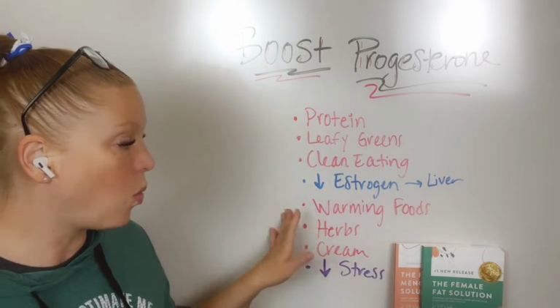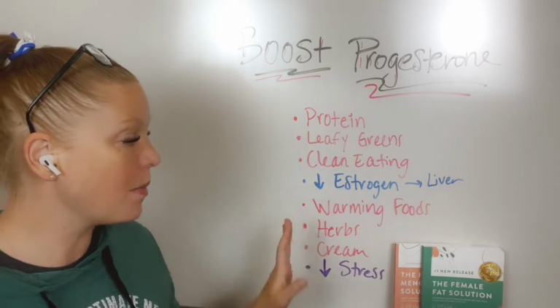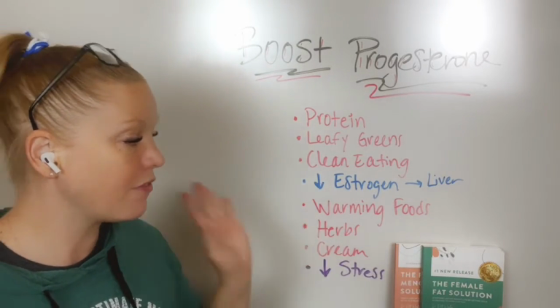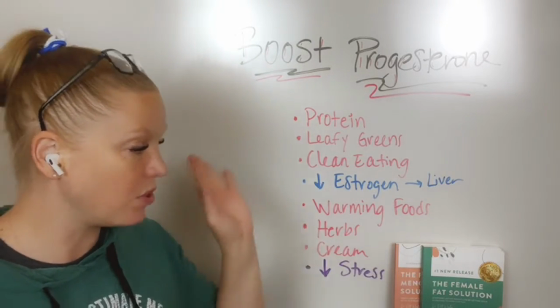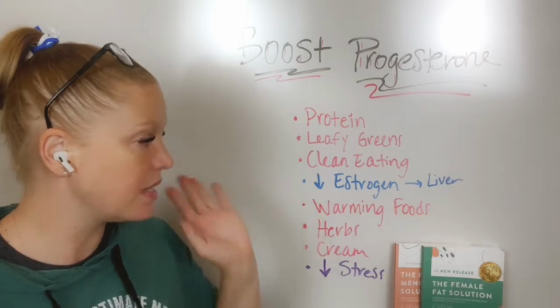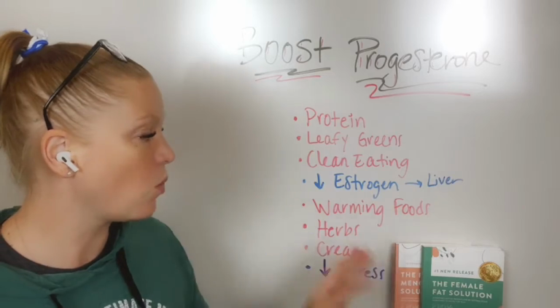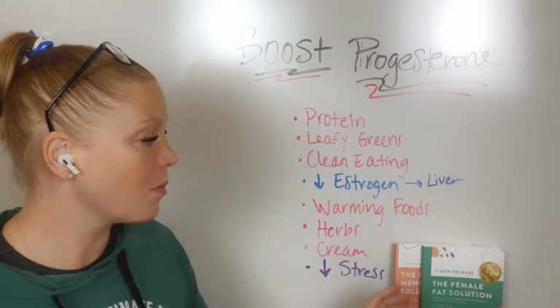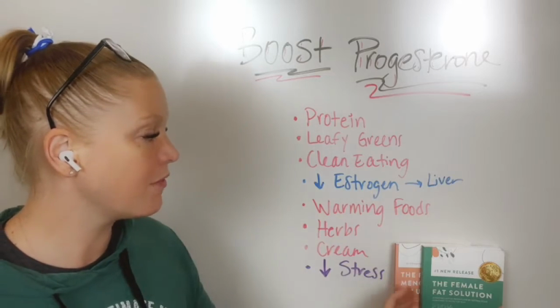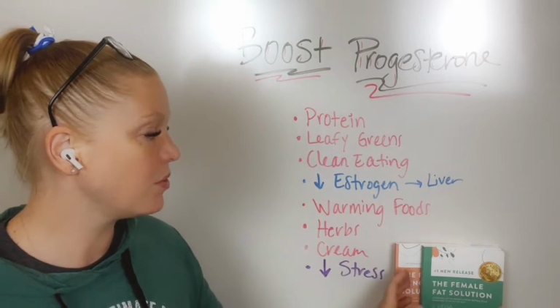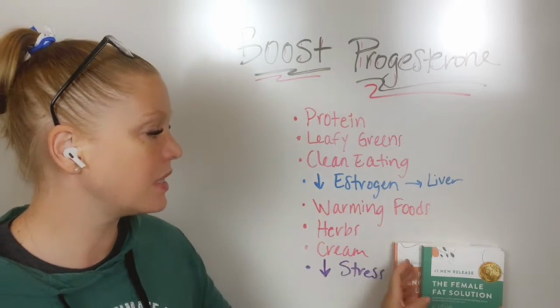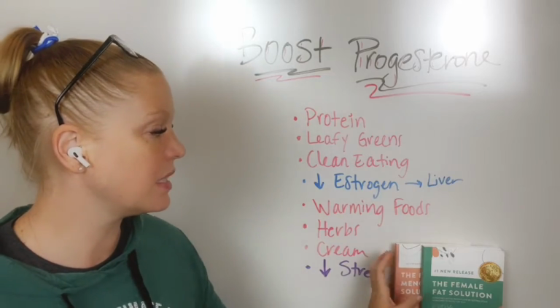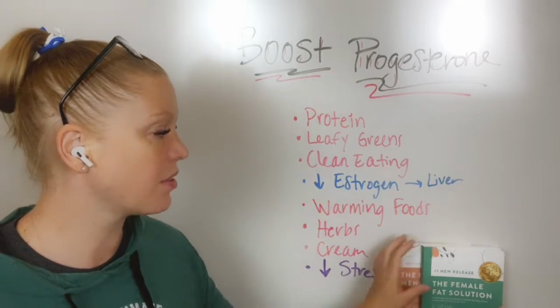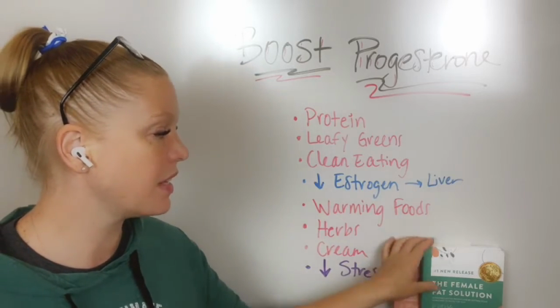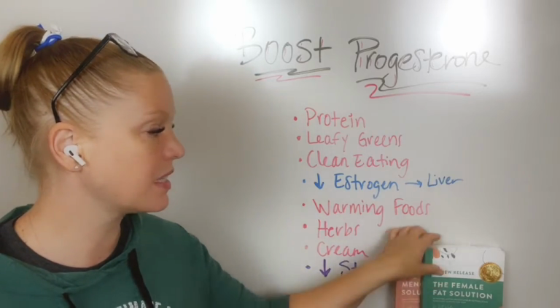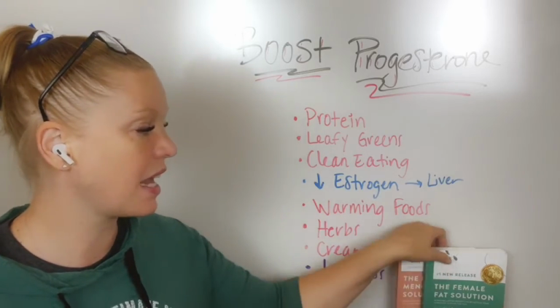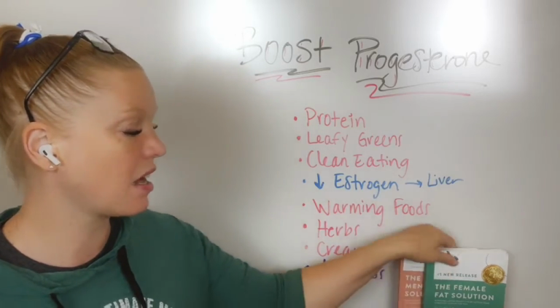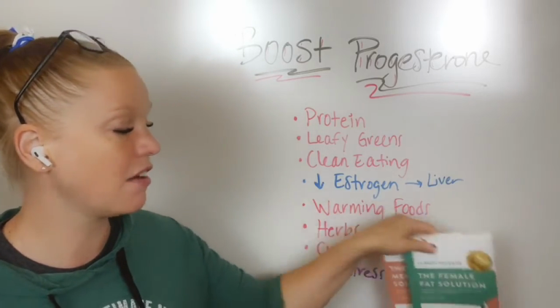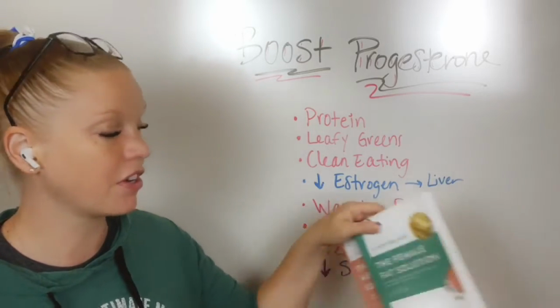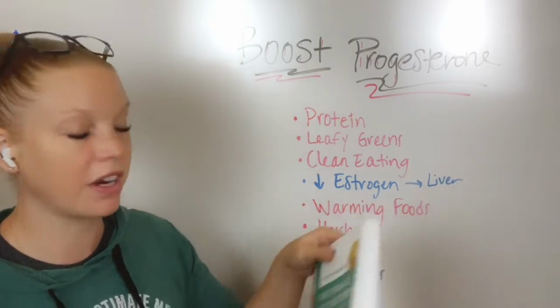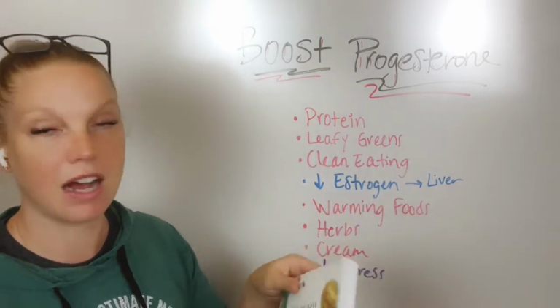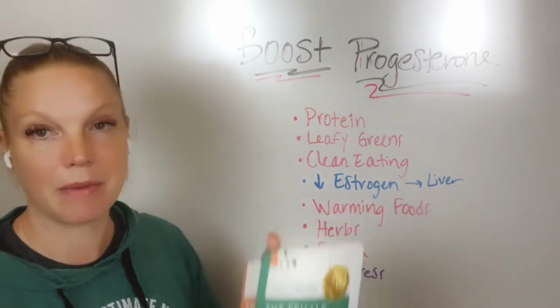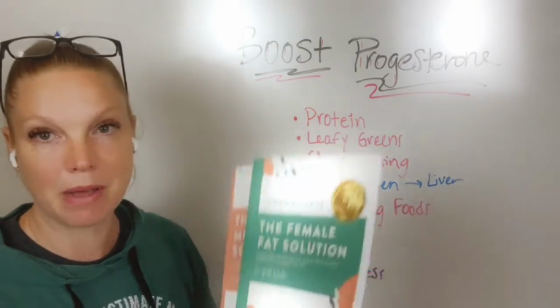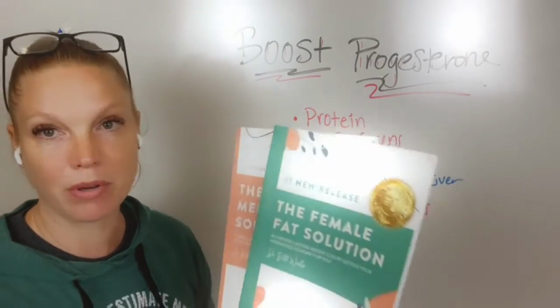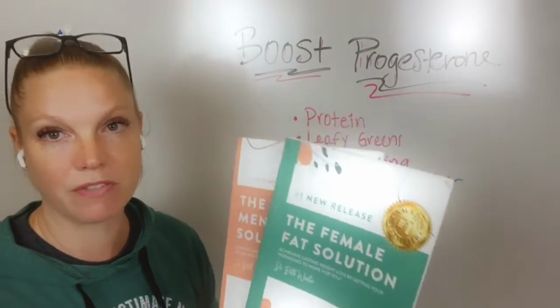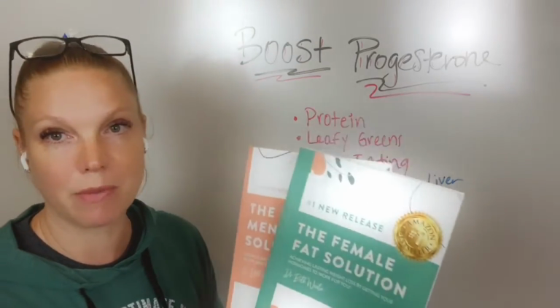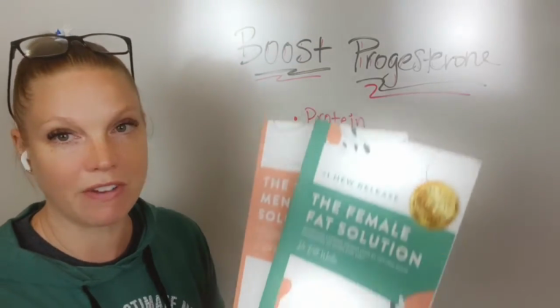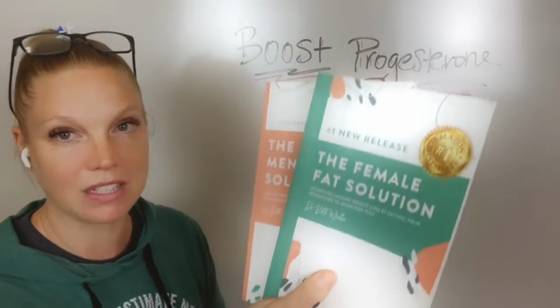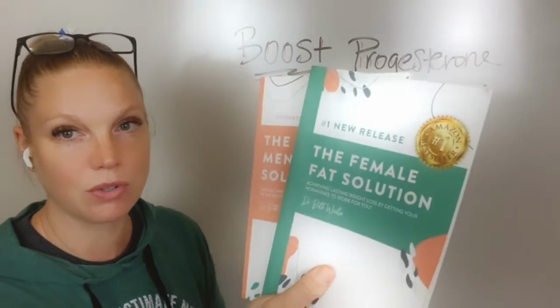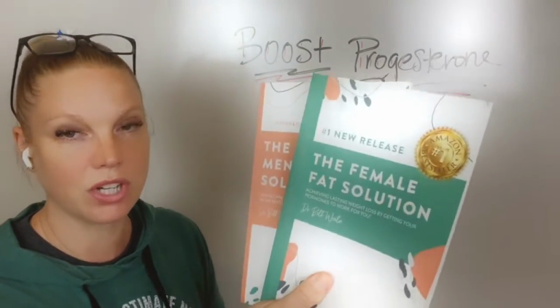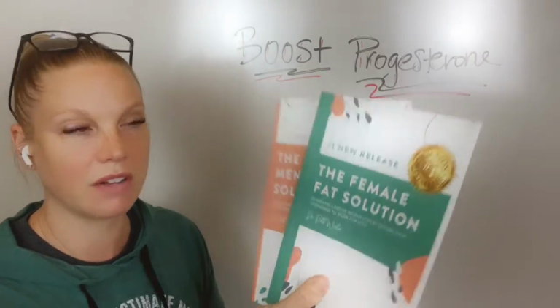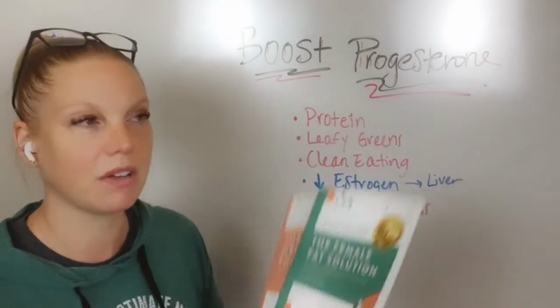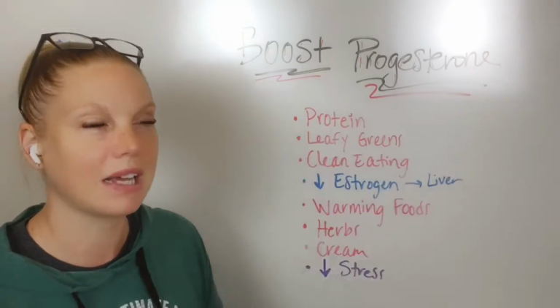Warming foods — these are things that I cover in my book, The Female Fat Solution.